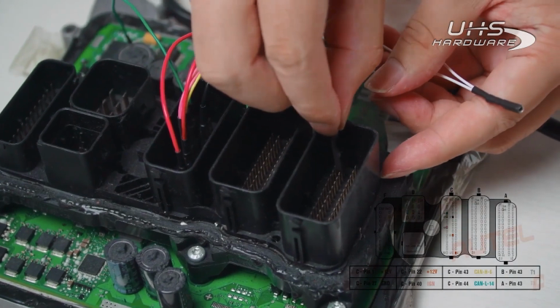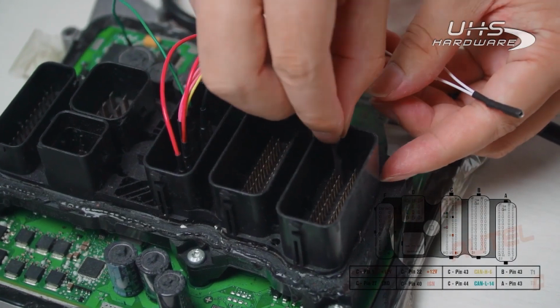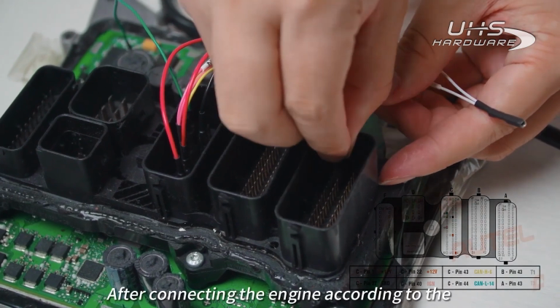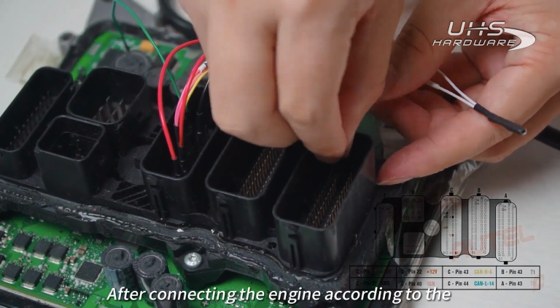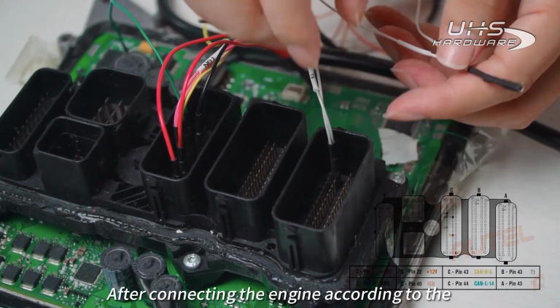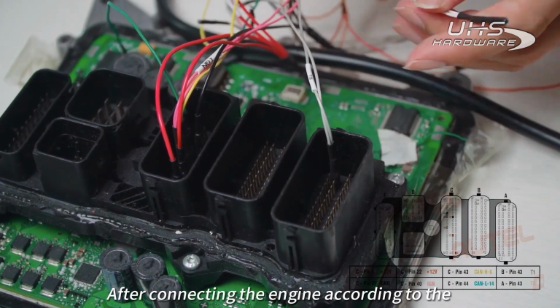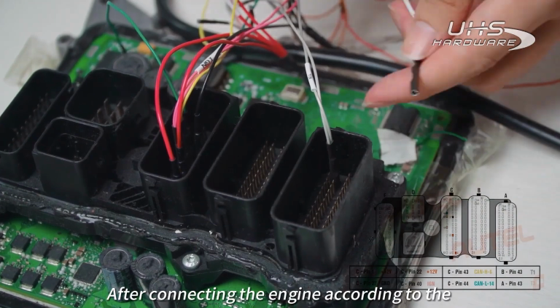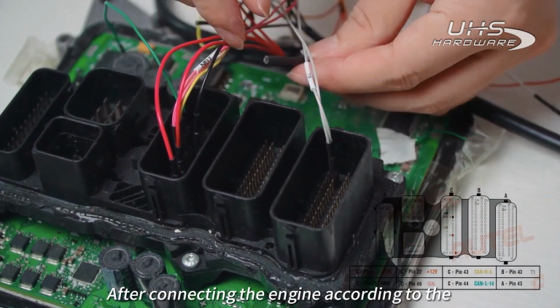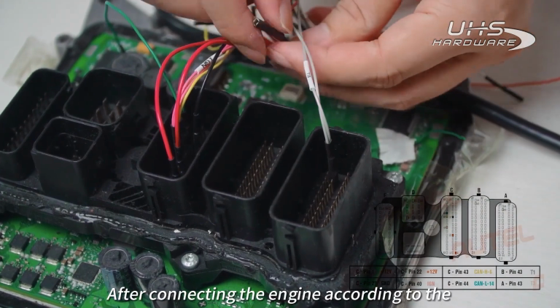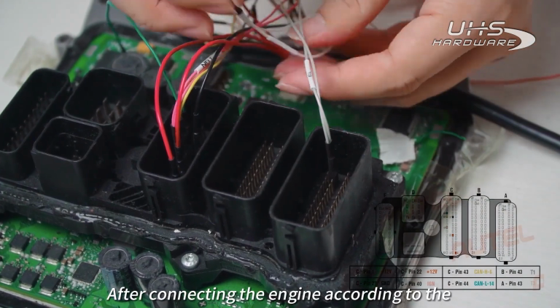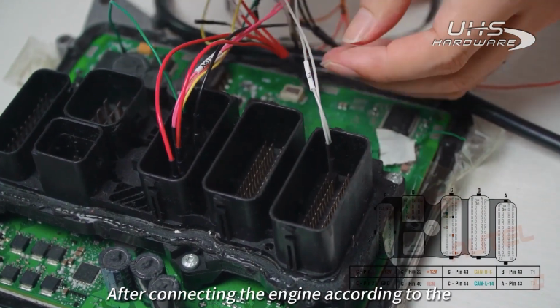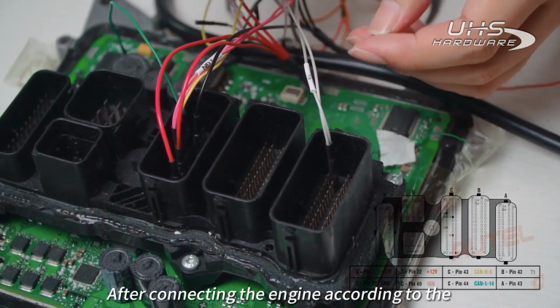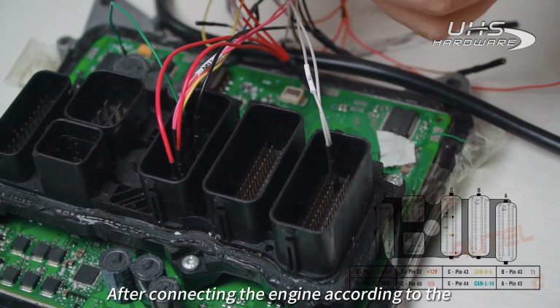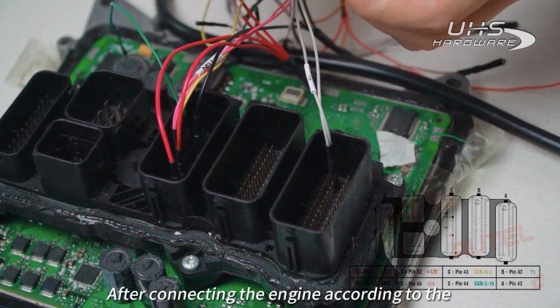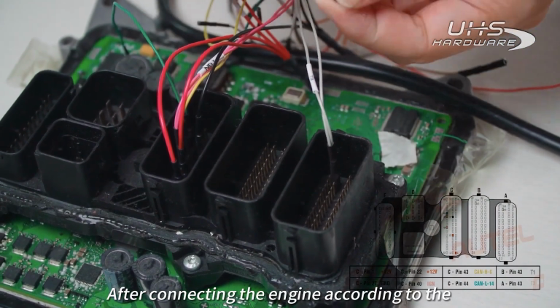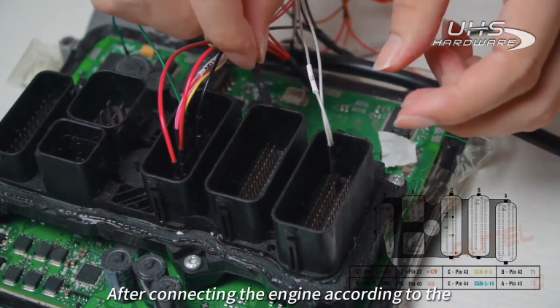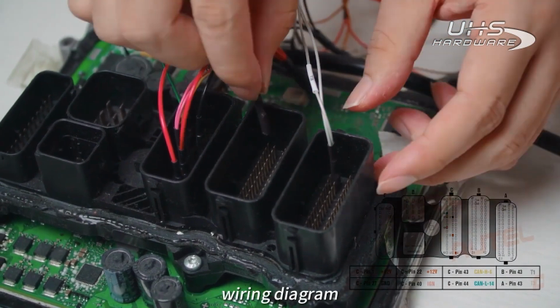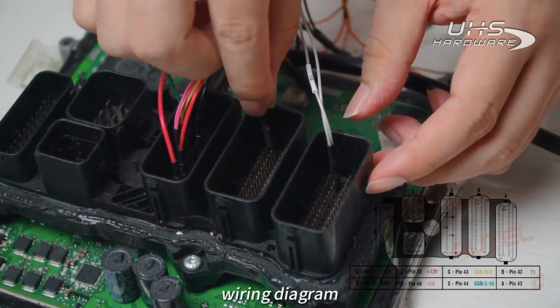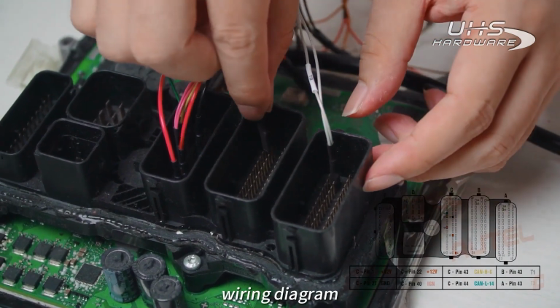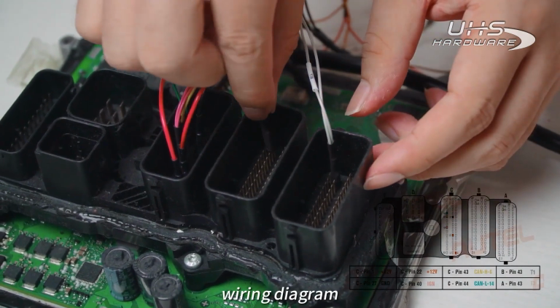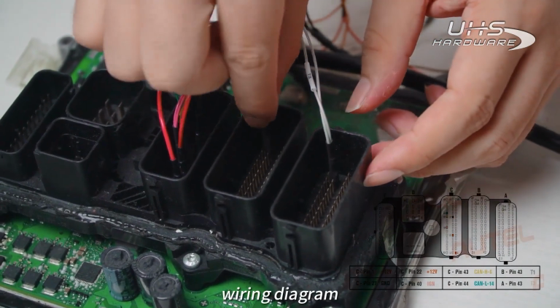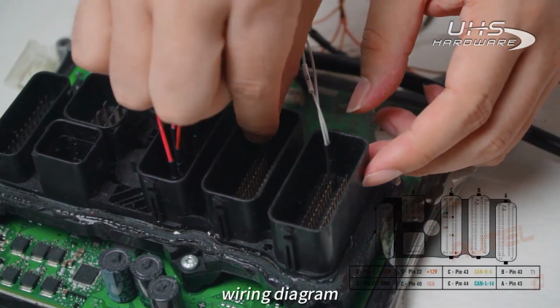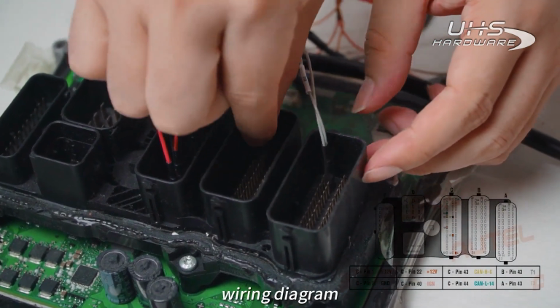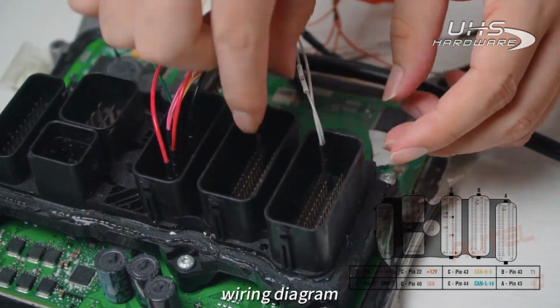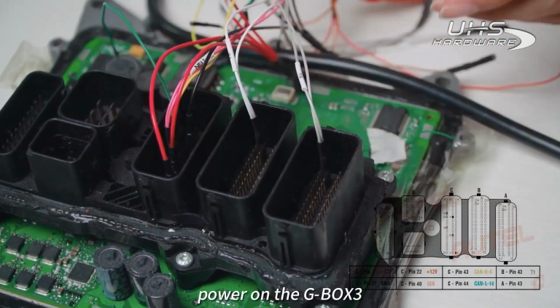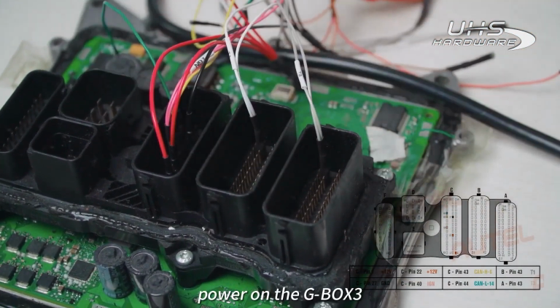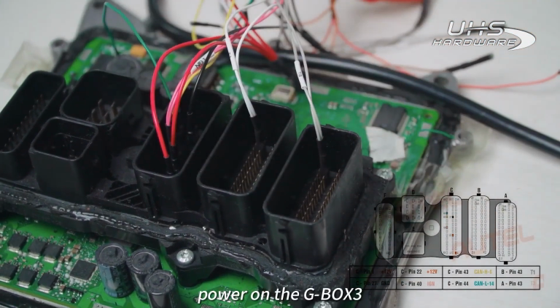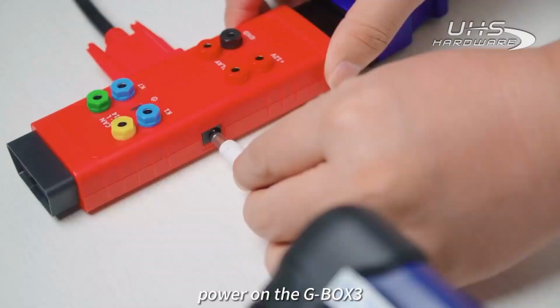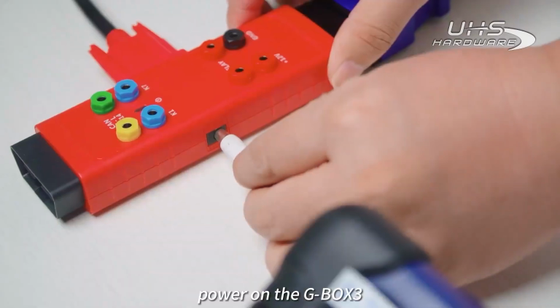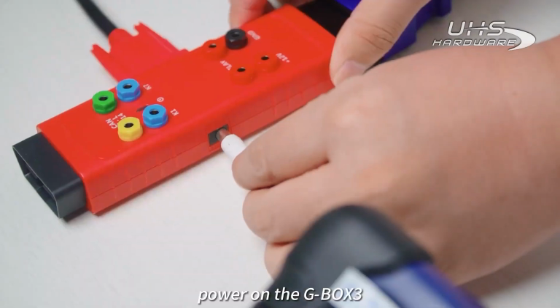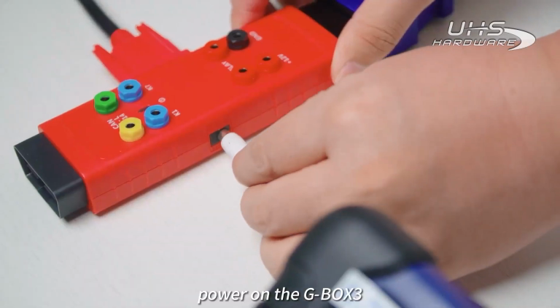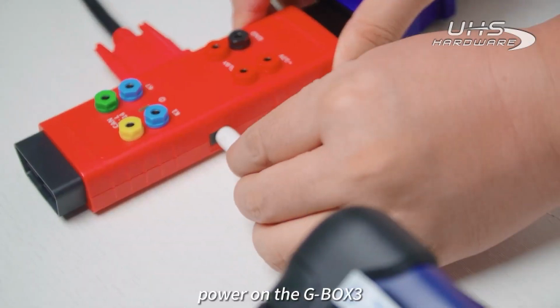After connecting the engine according to the wiring diagram, power on the G-Box 3.